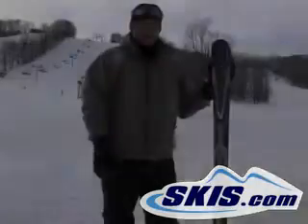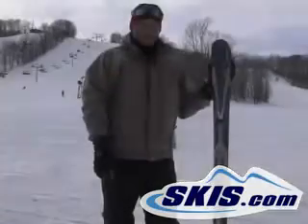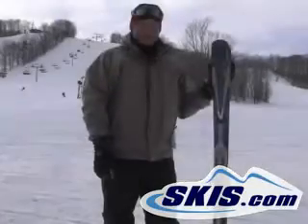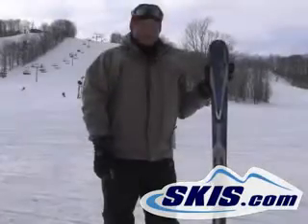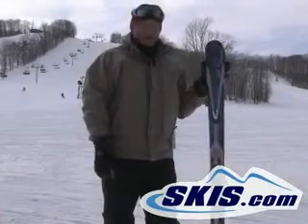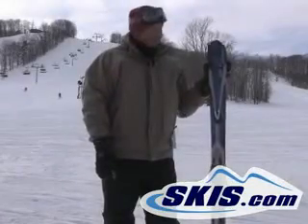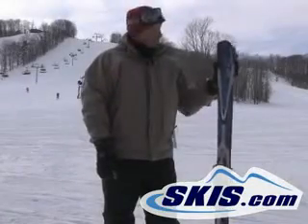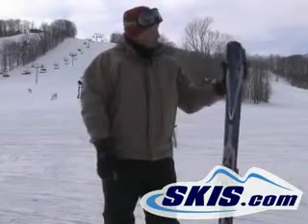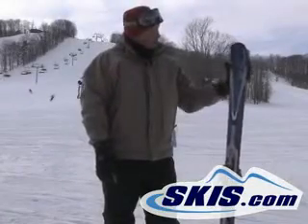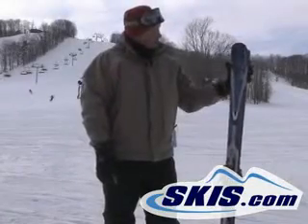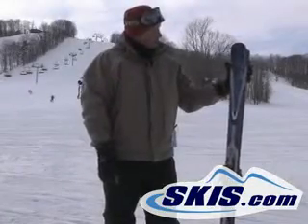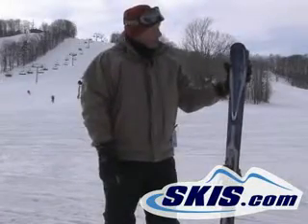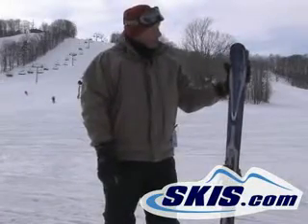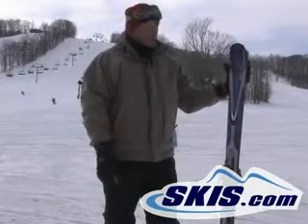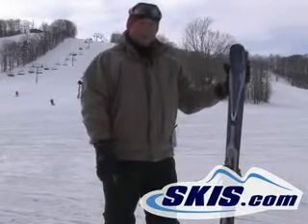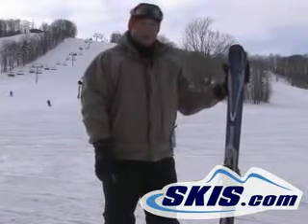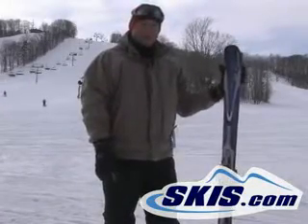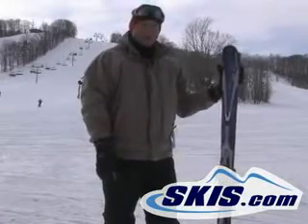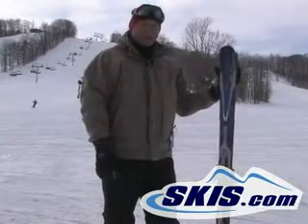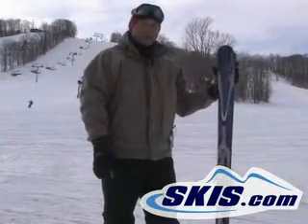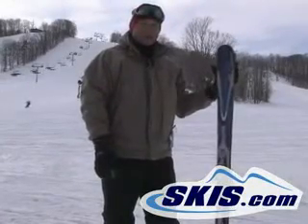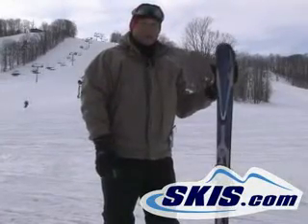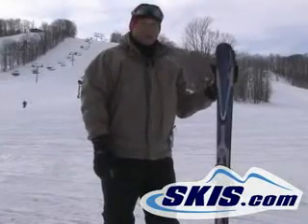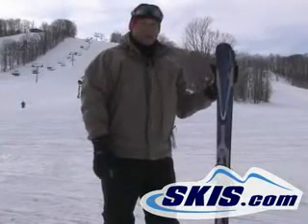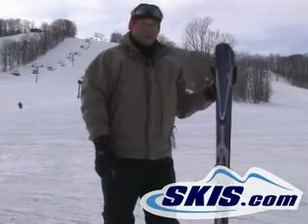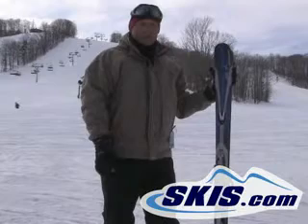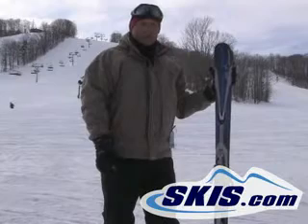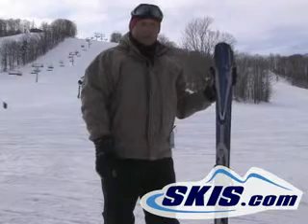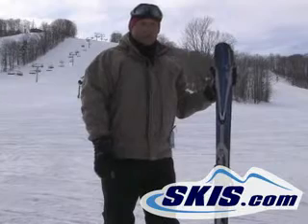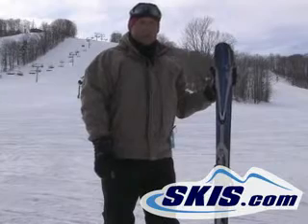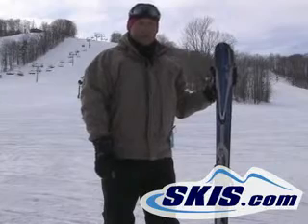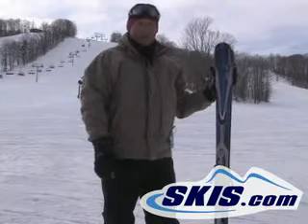Hi, this is John. I've just finished skiing the Atomic Drive 7. This takes the place of last year's Metron.